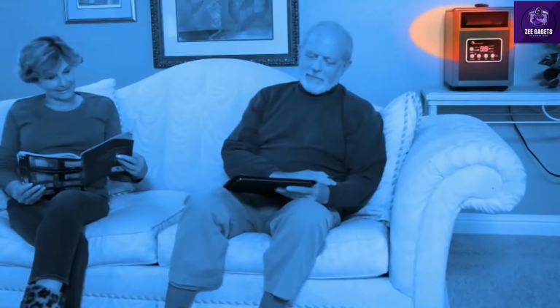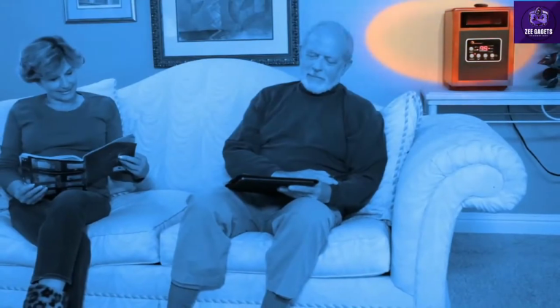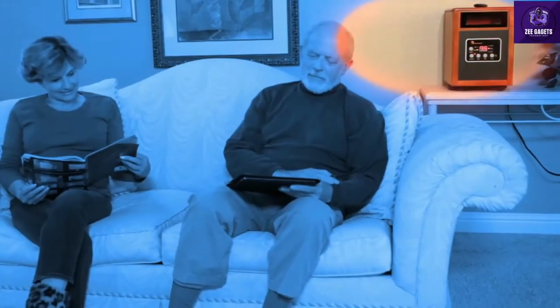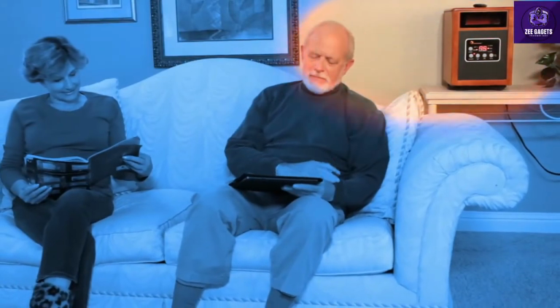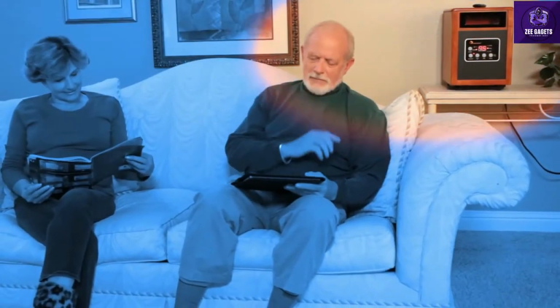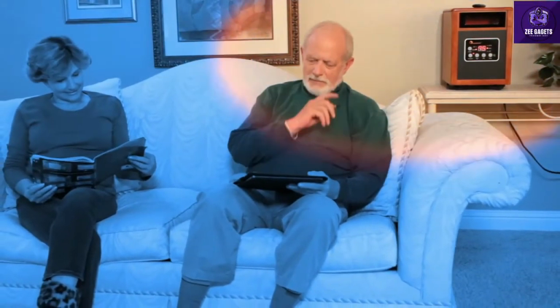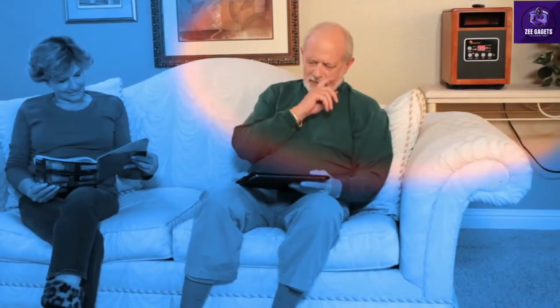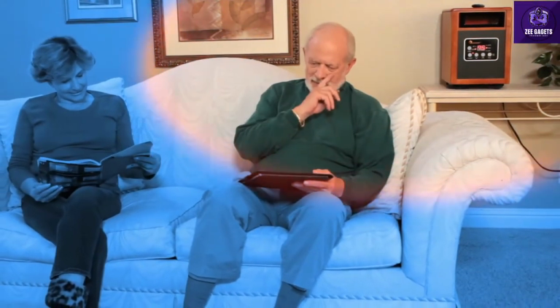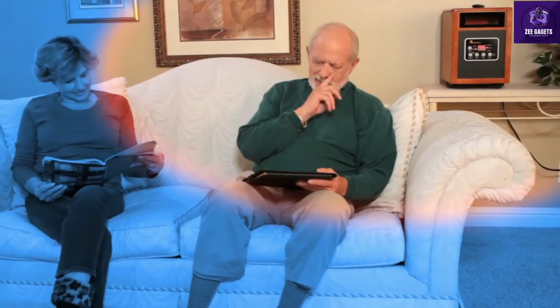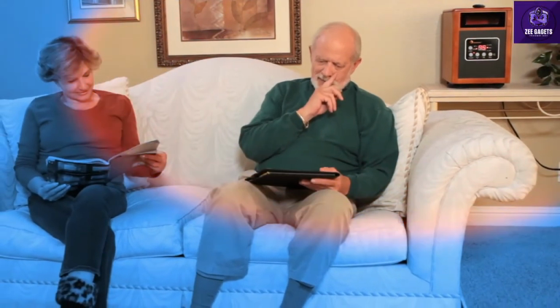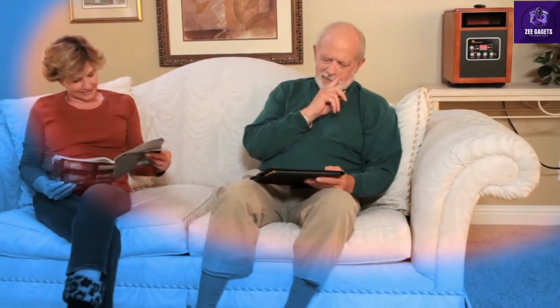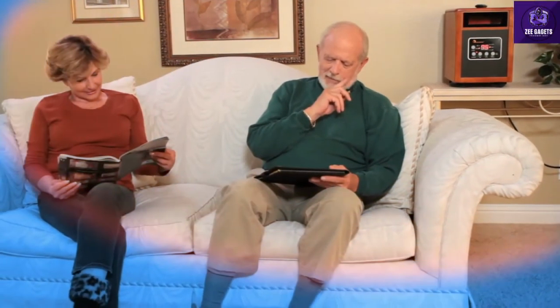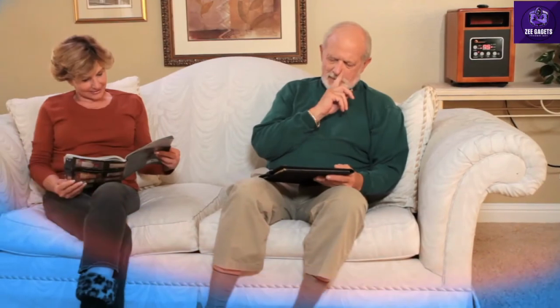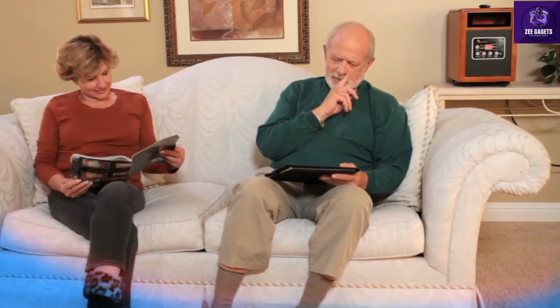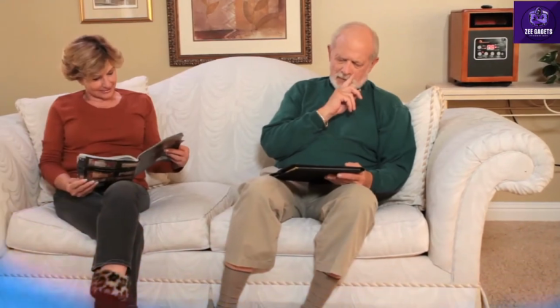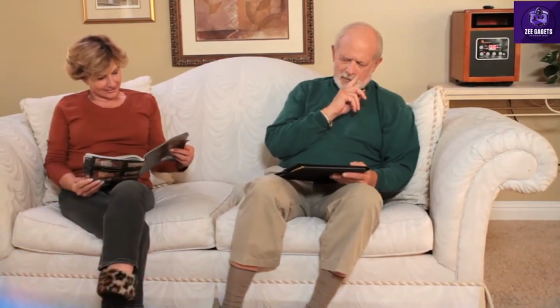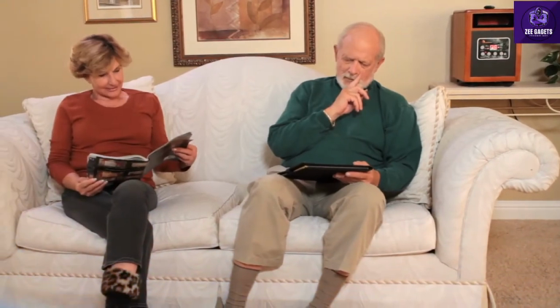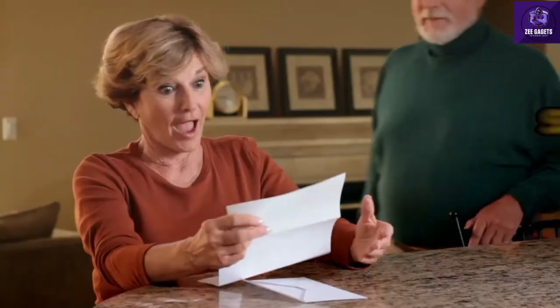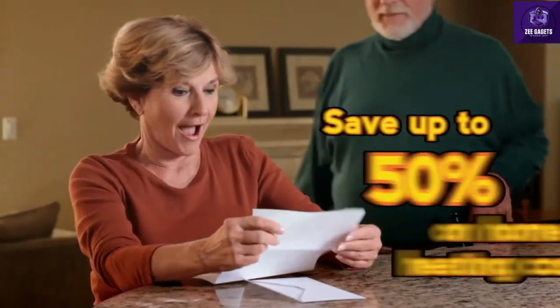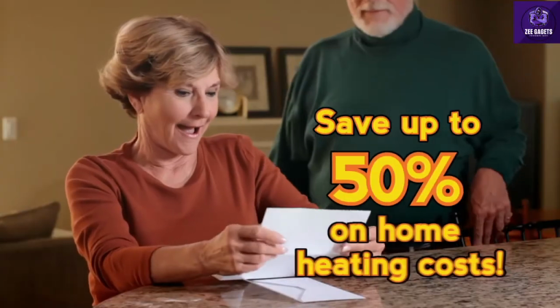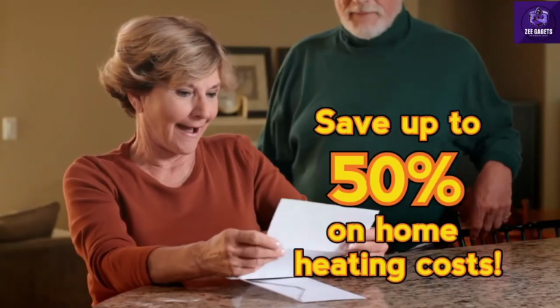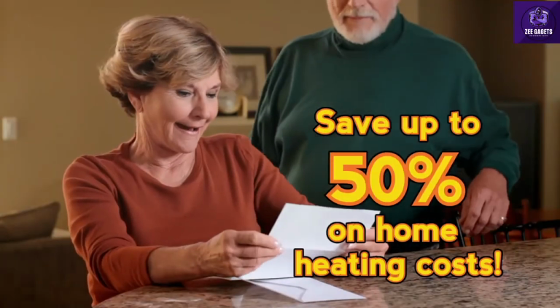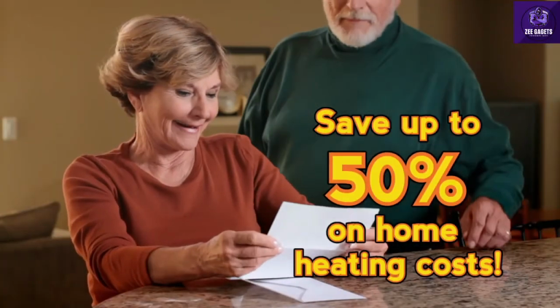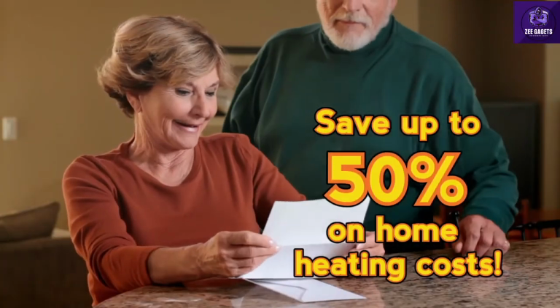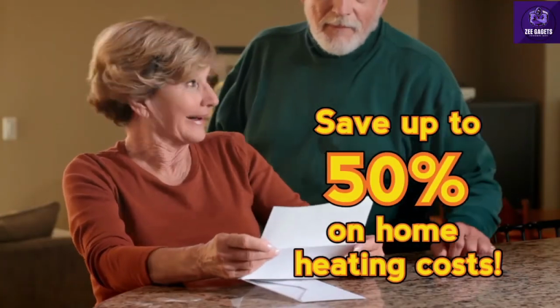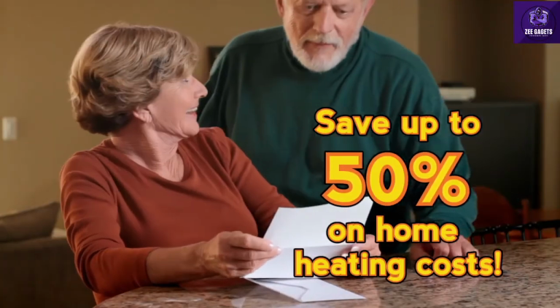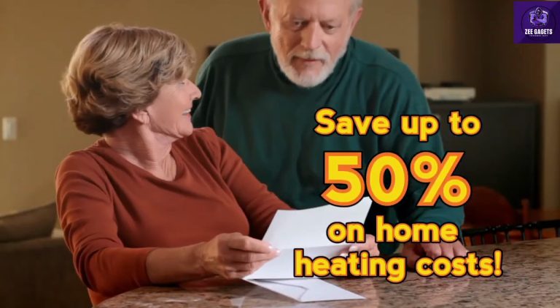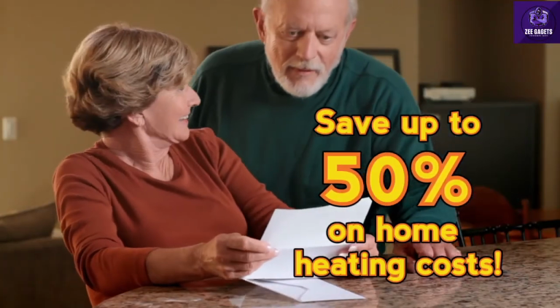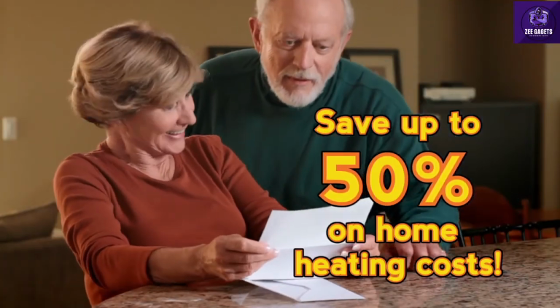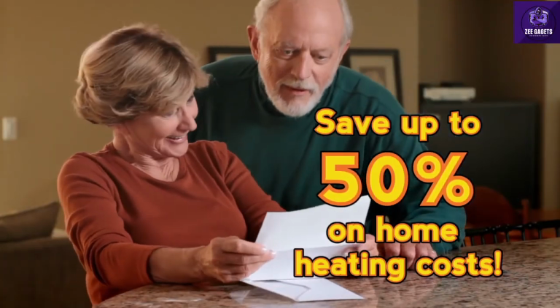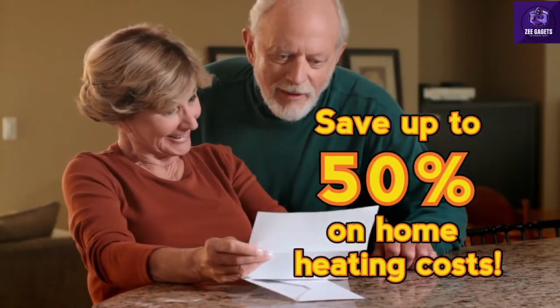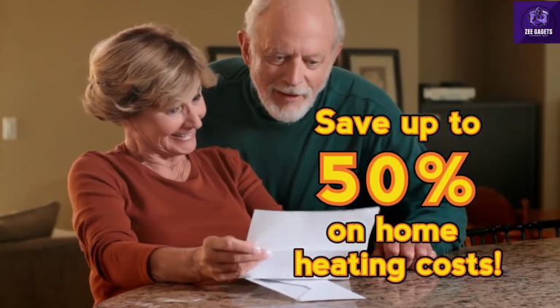Dr. Infrared Heater keeps you comfortable all winter long and could even help slash your heating bill in half.